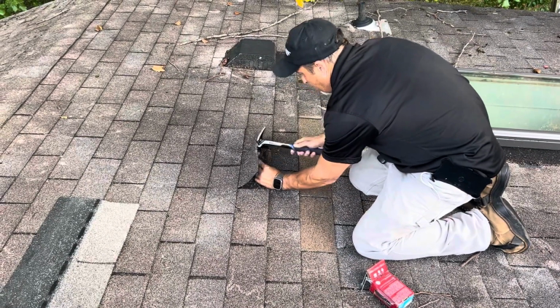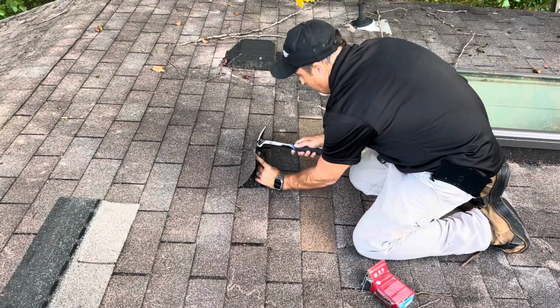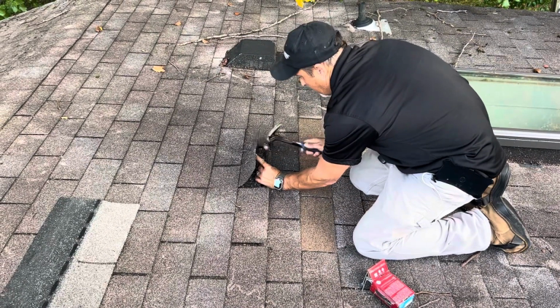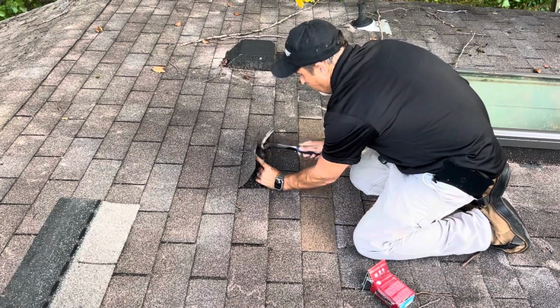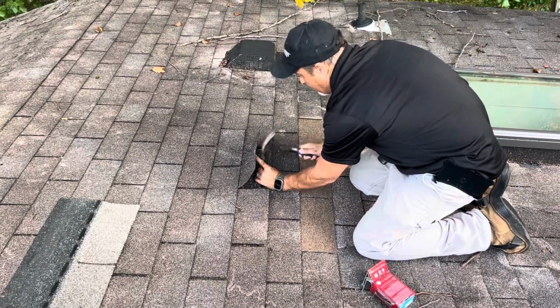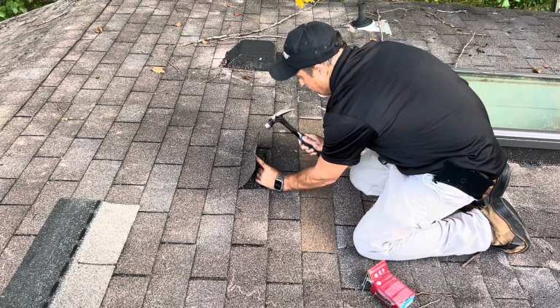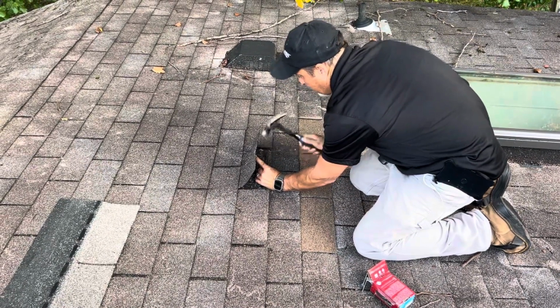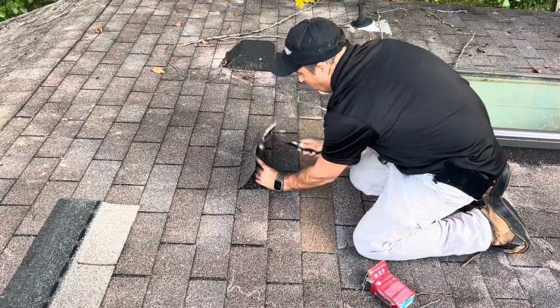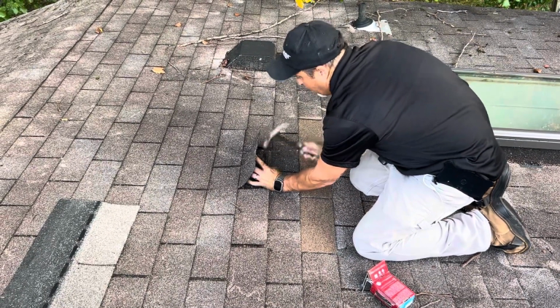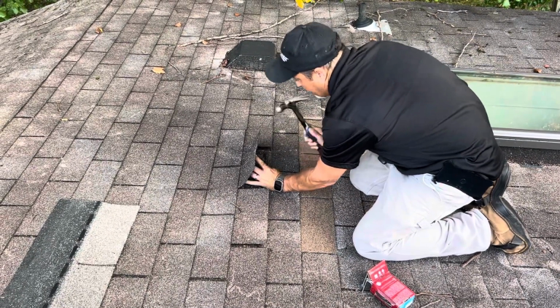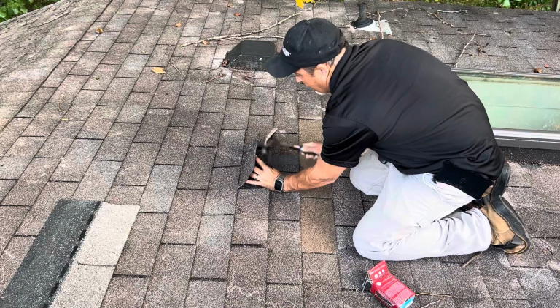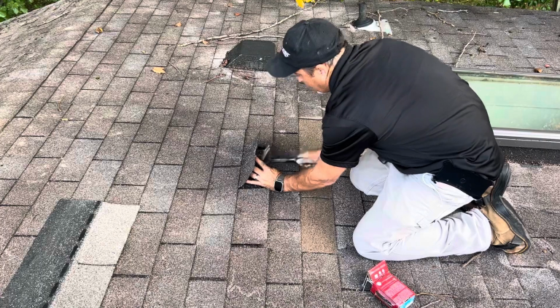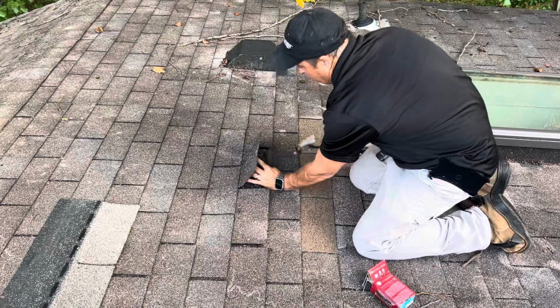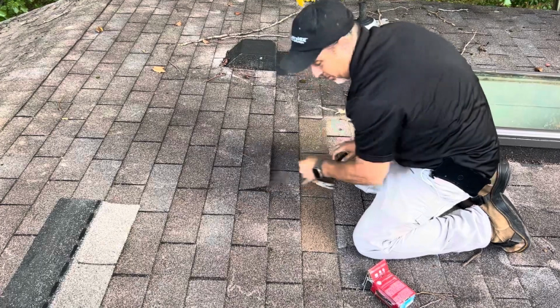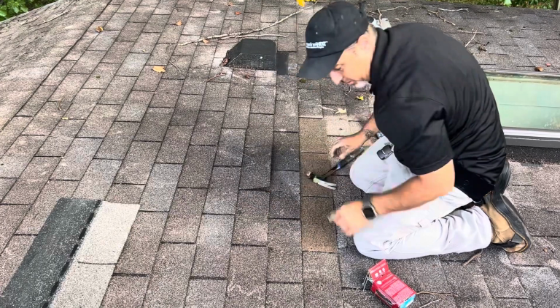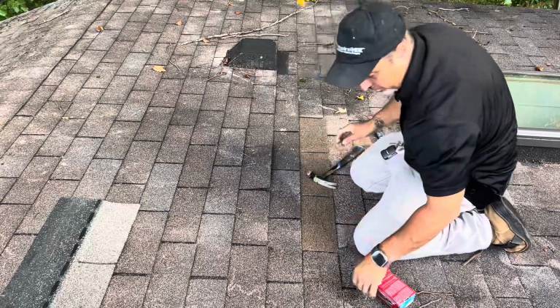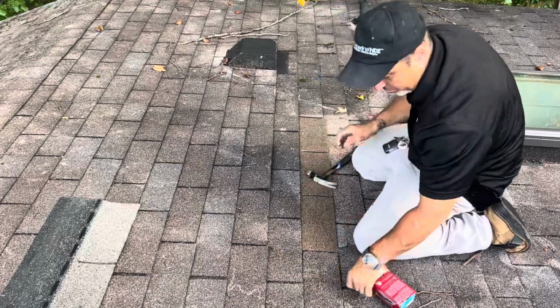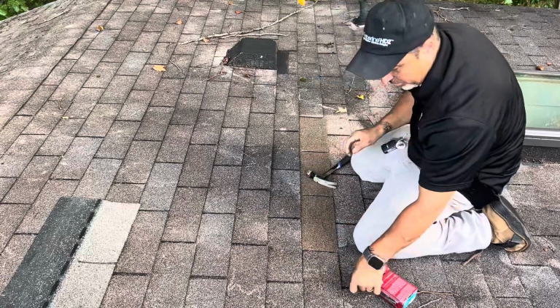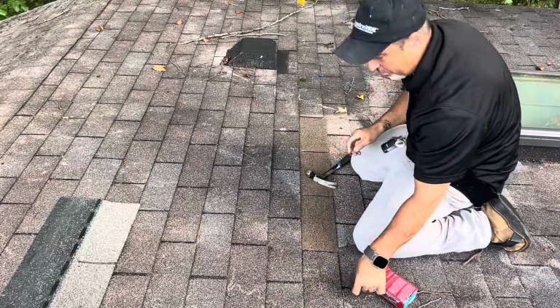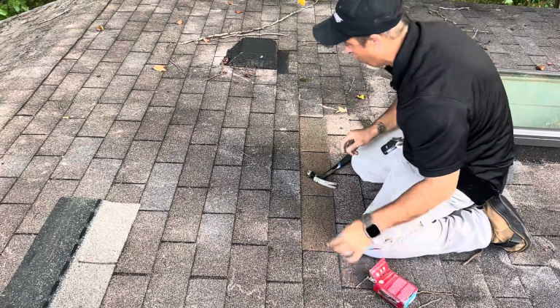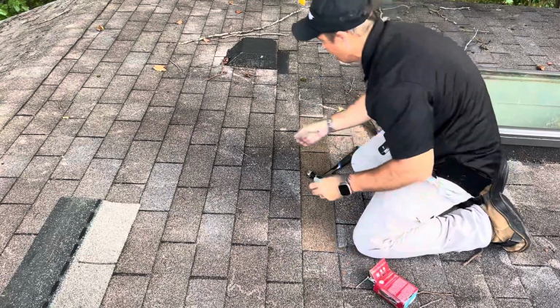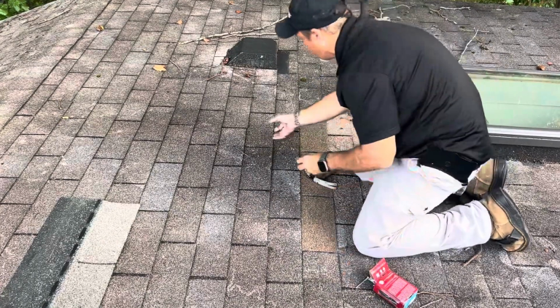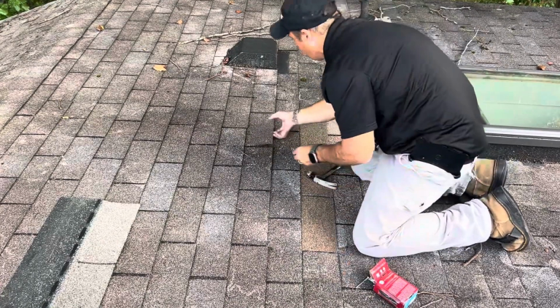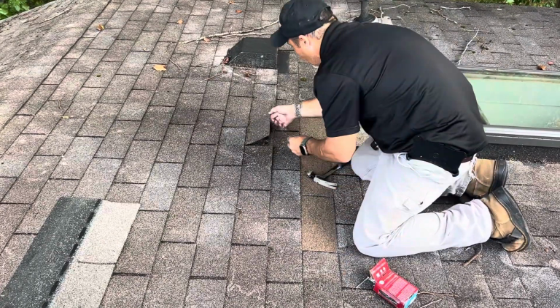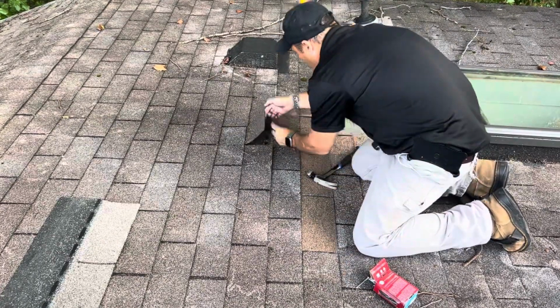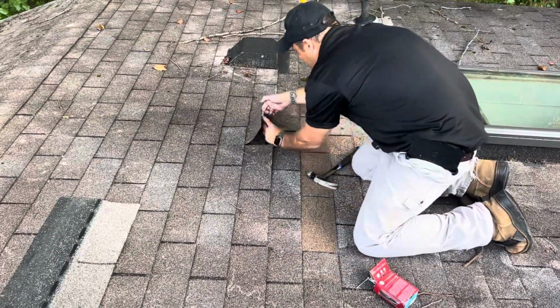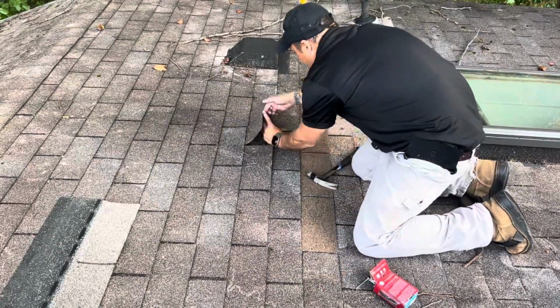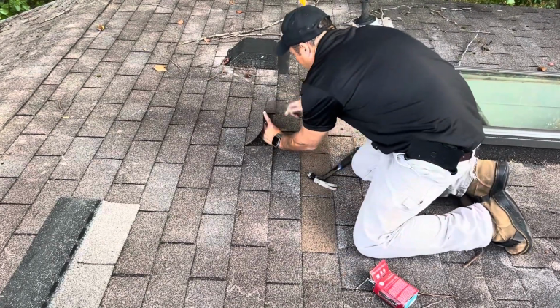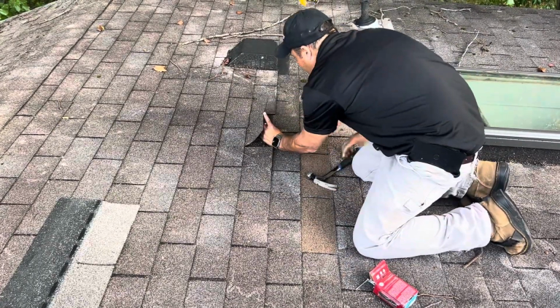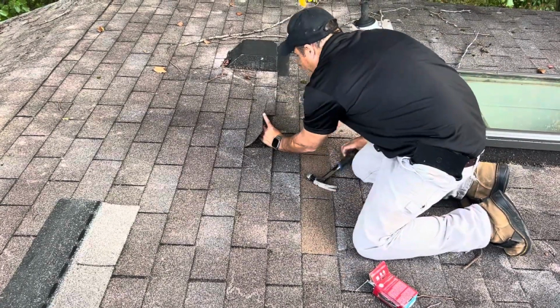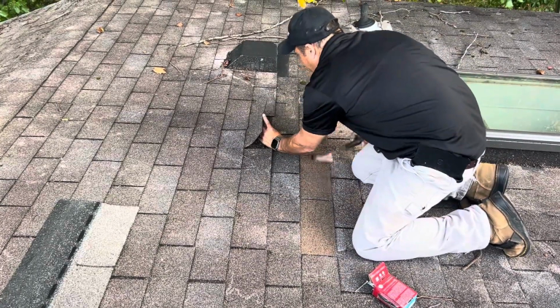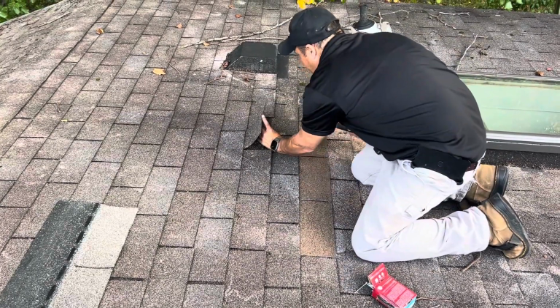And then I'm going to tar this stuff too, because the old nail pull-throughs are leaving holes in the shingle.